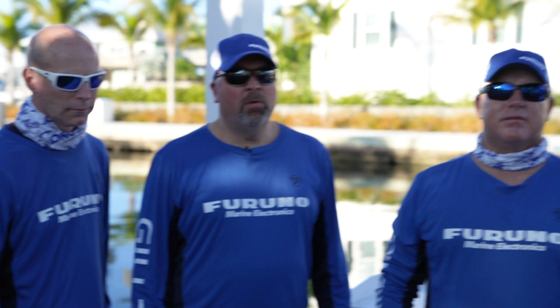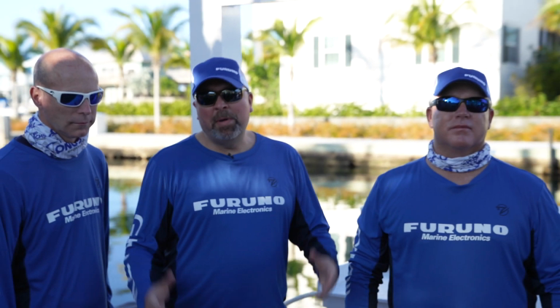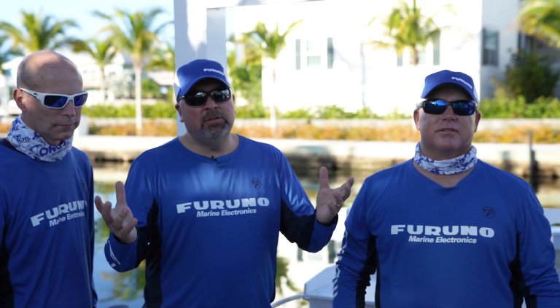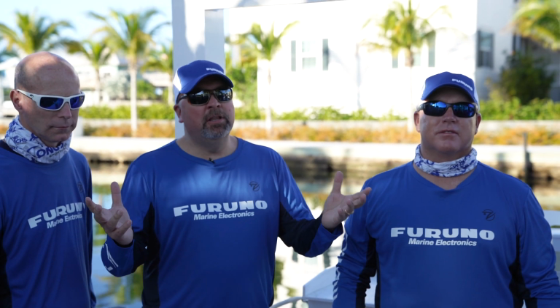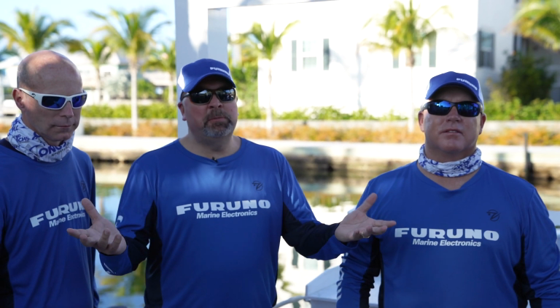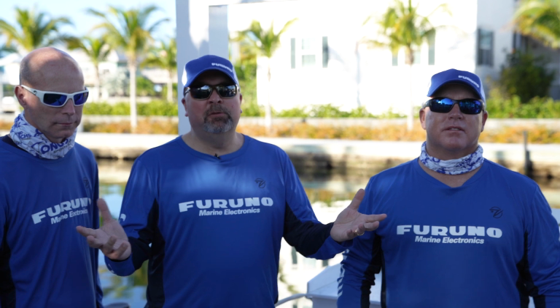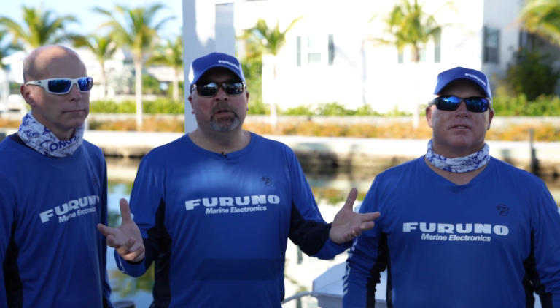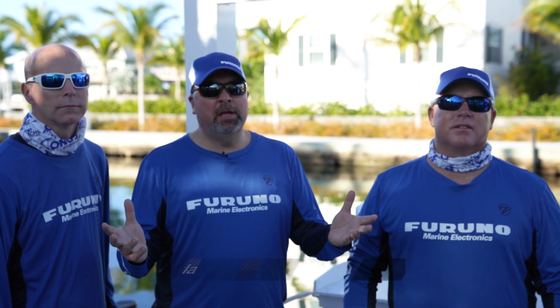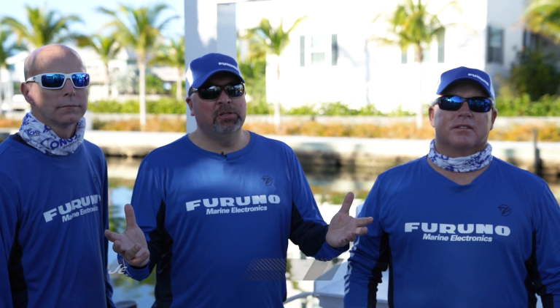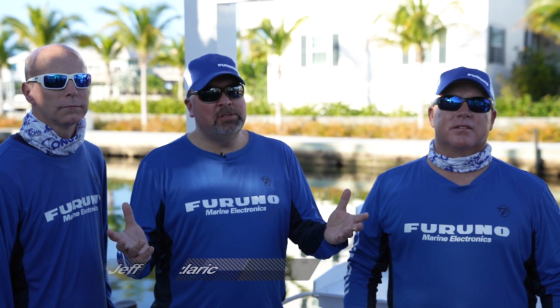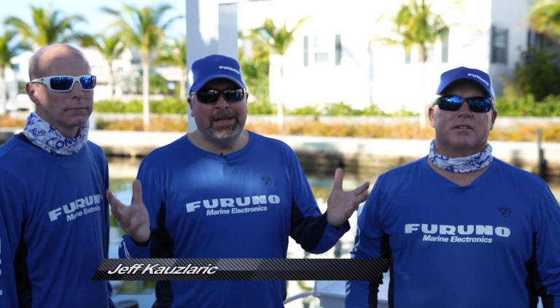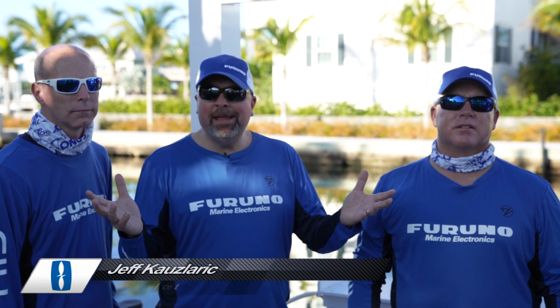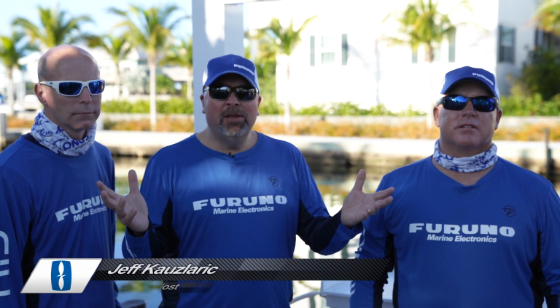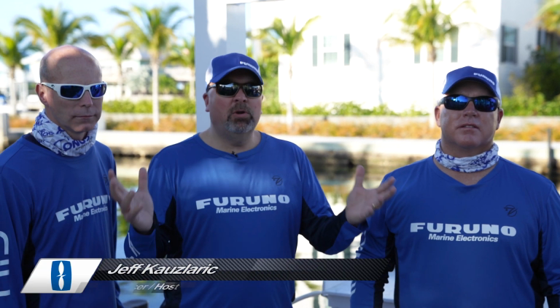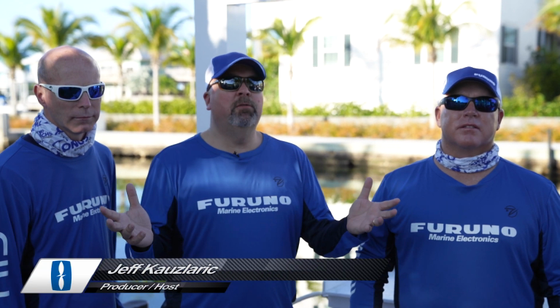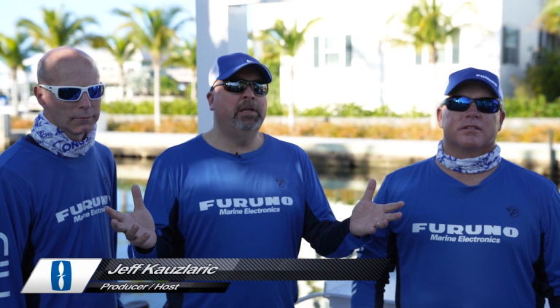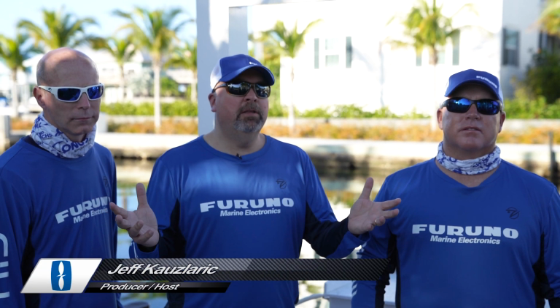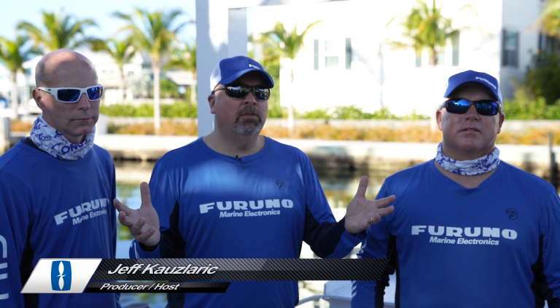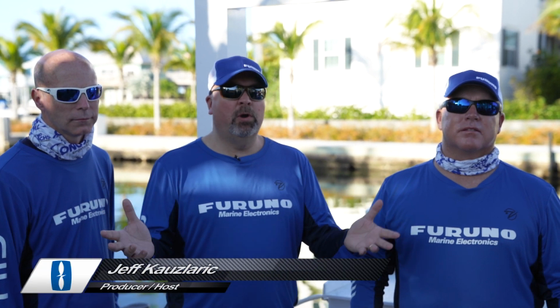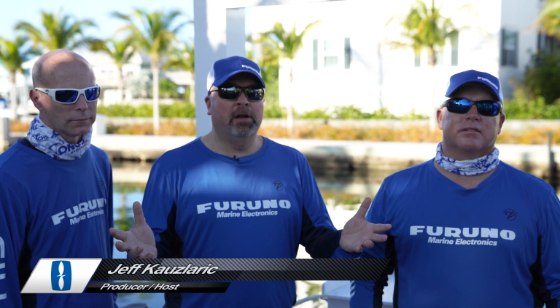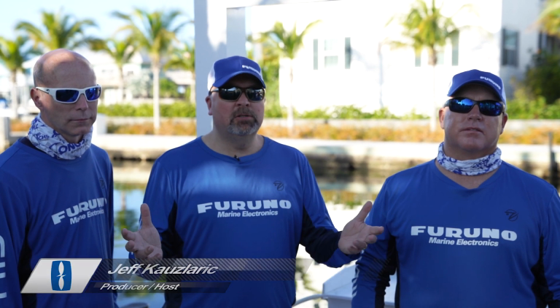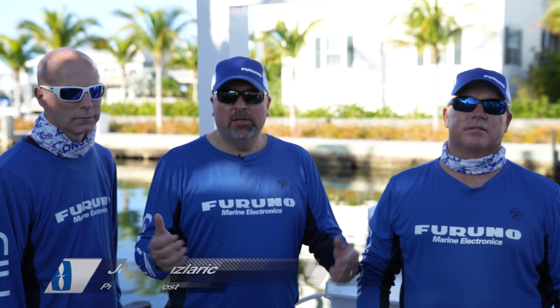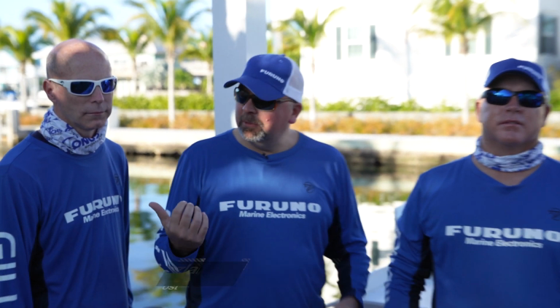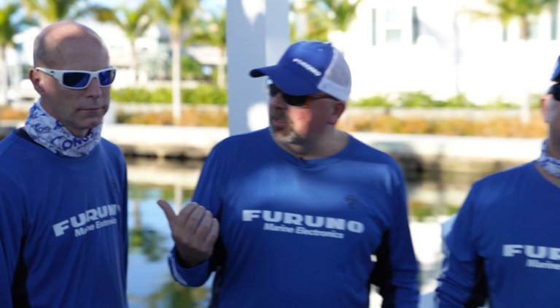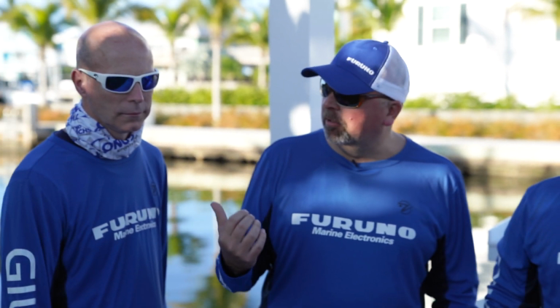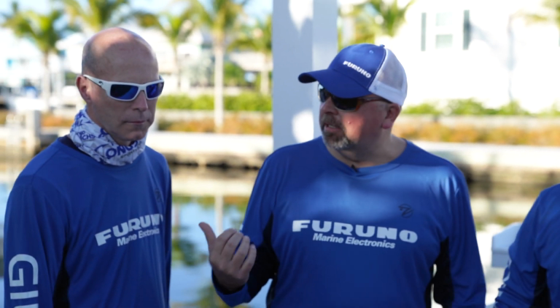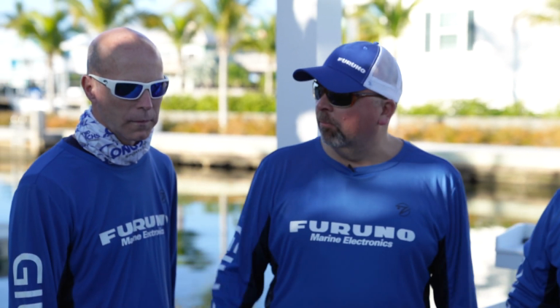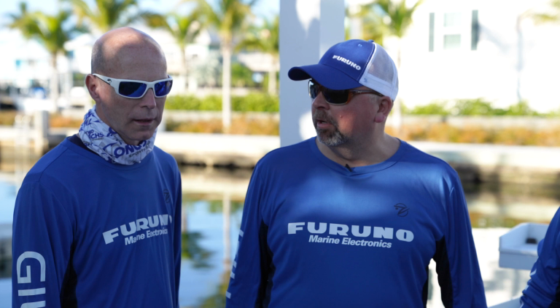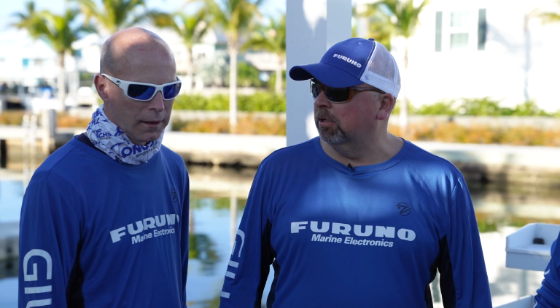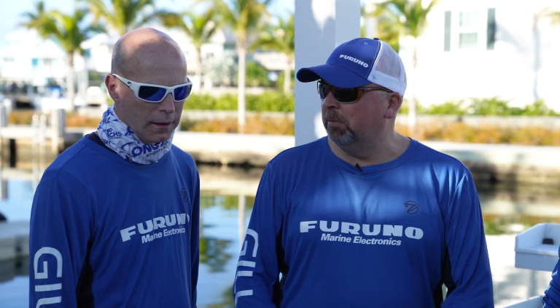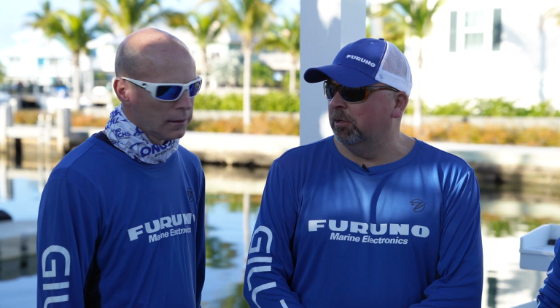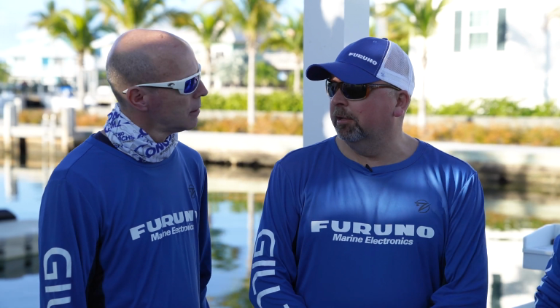Welcome back to another episode of Furuno Connections. Today we're covering the radars. Tim, give us a little idea of what we're going to be doing today.